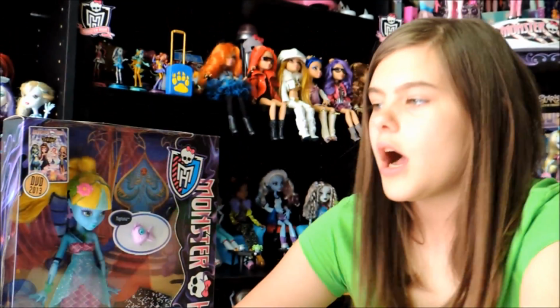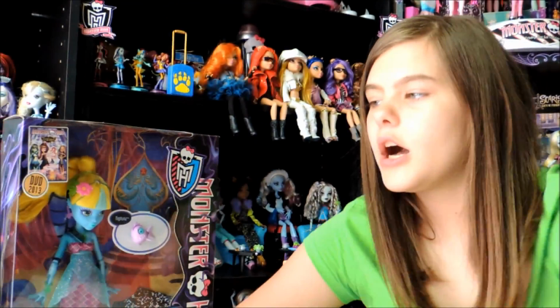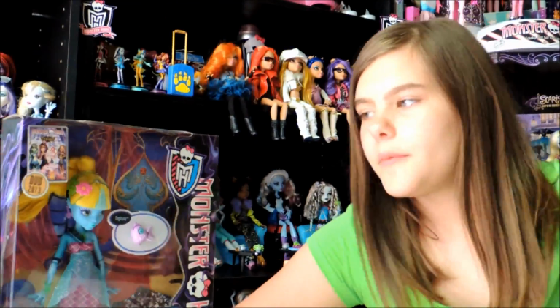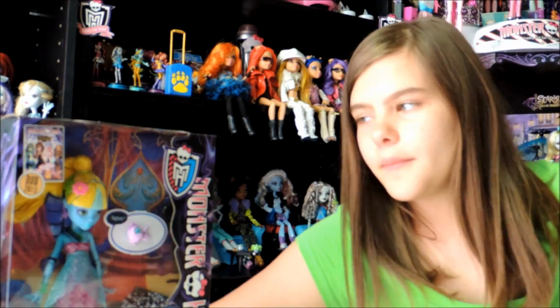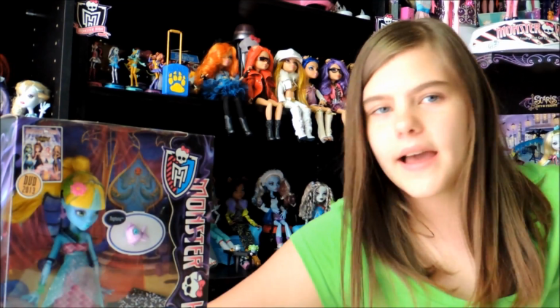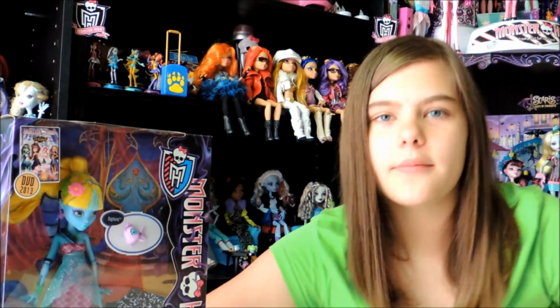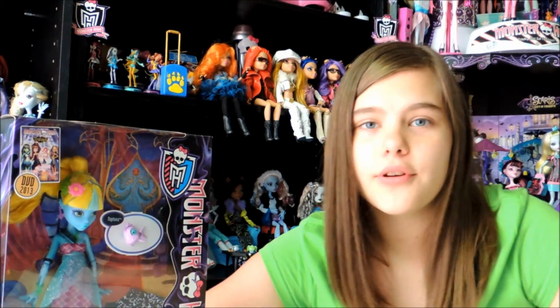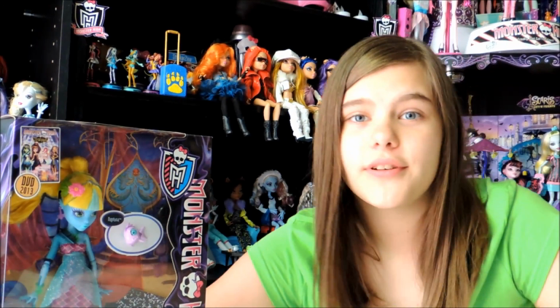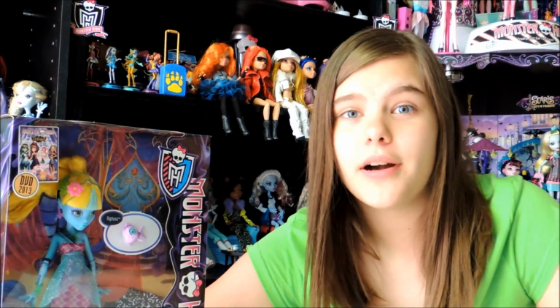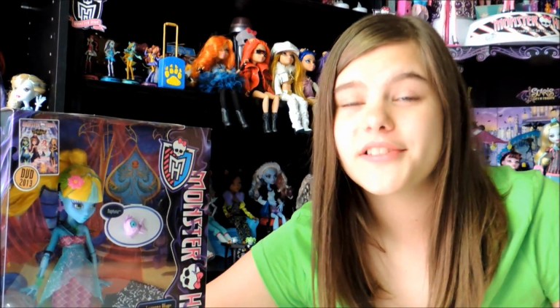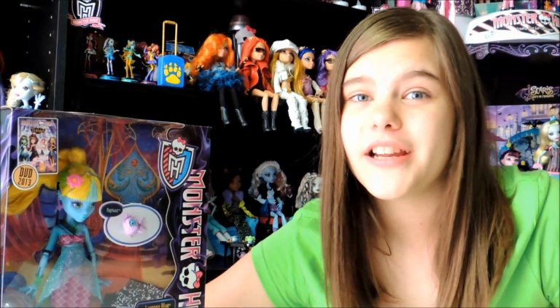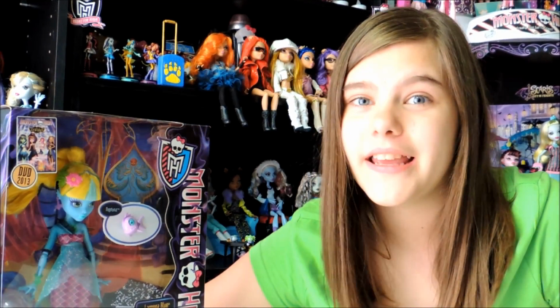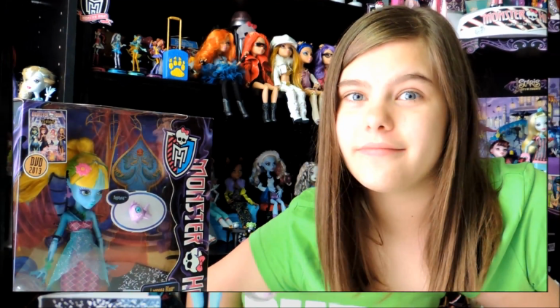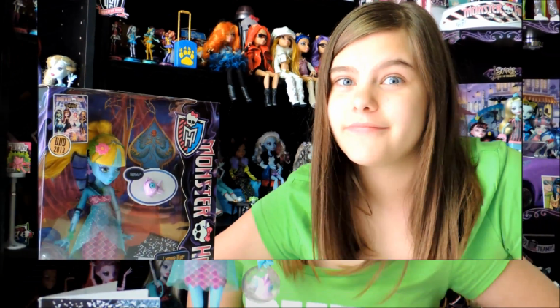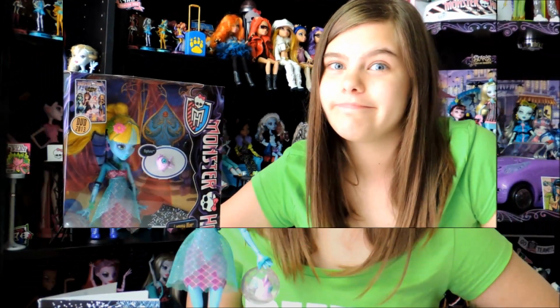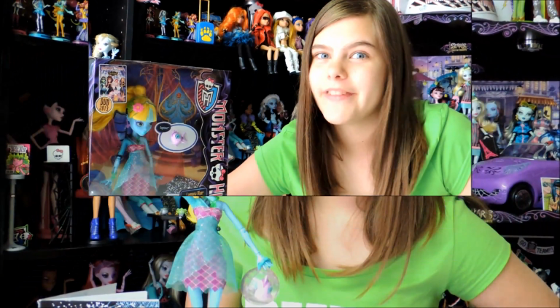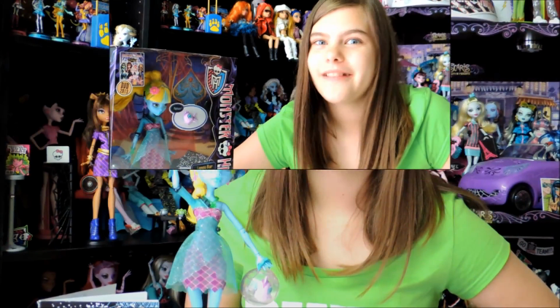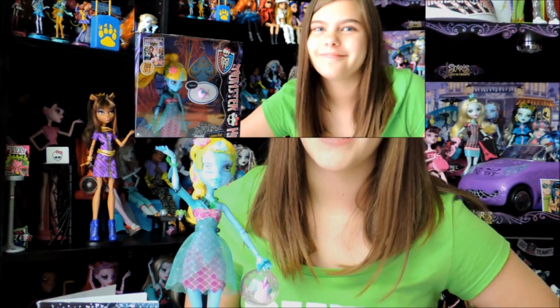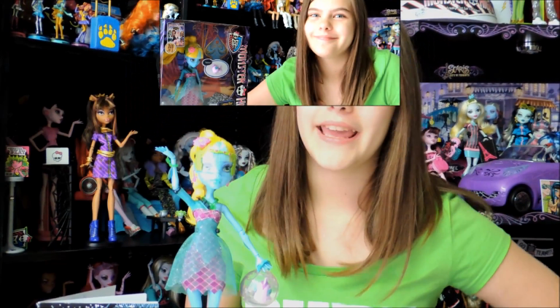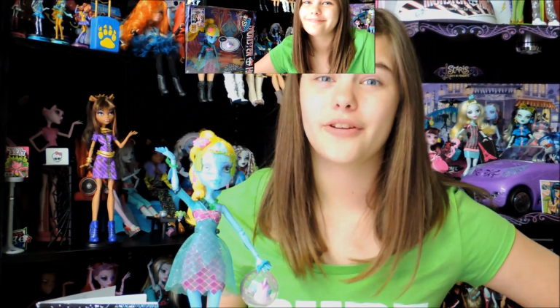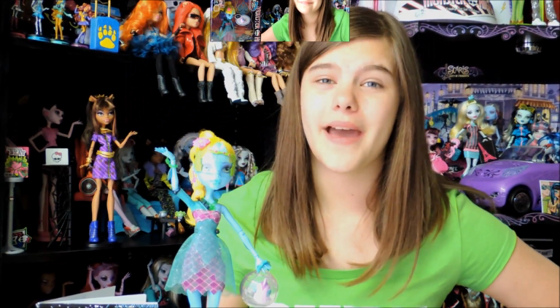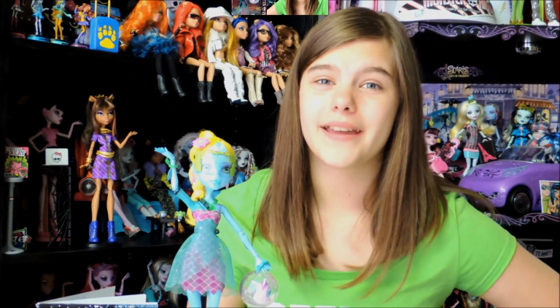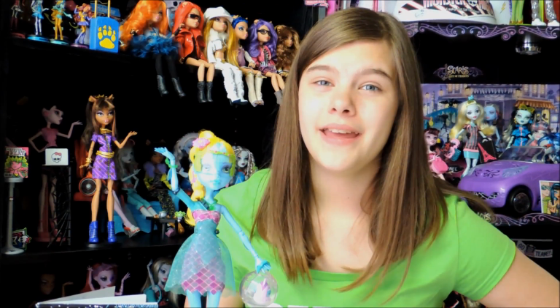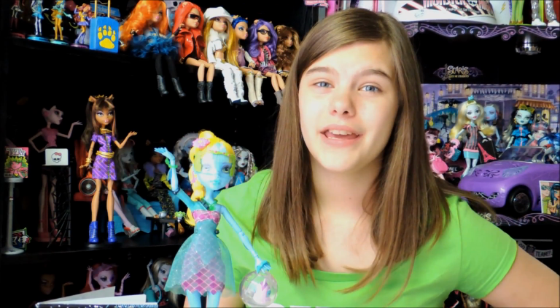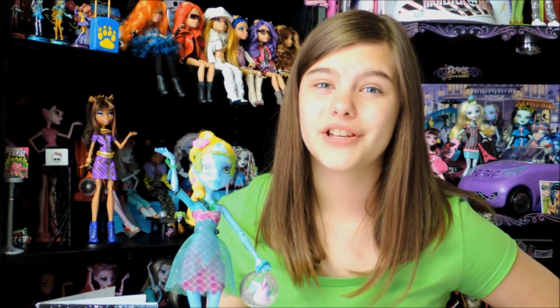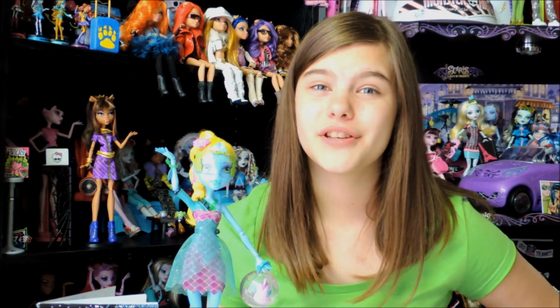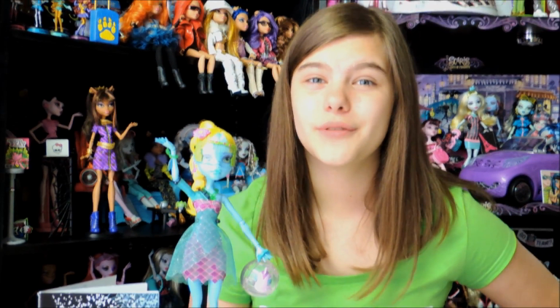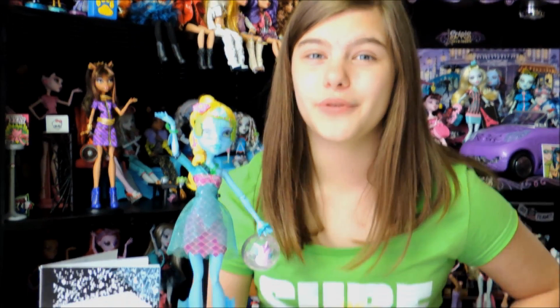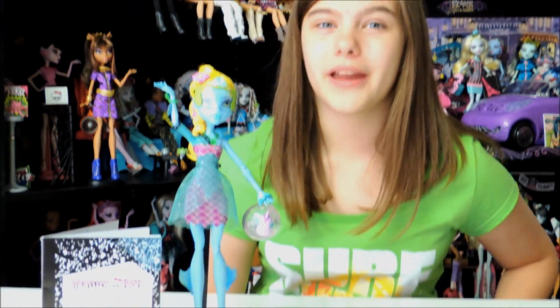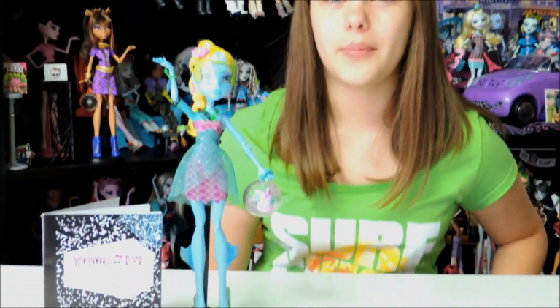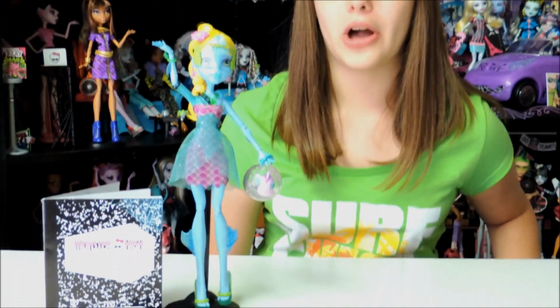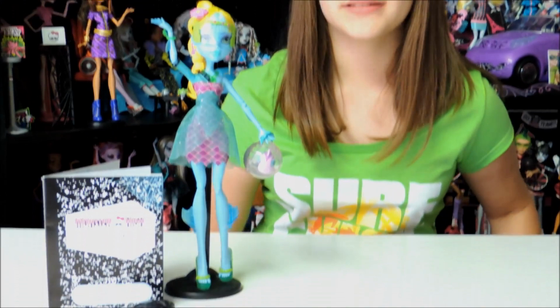I'll be right back — I'm going to unbox her. And we're back. Here's Lagoona Blue out of the box.